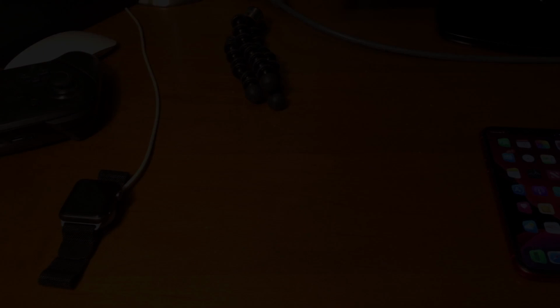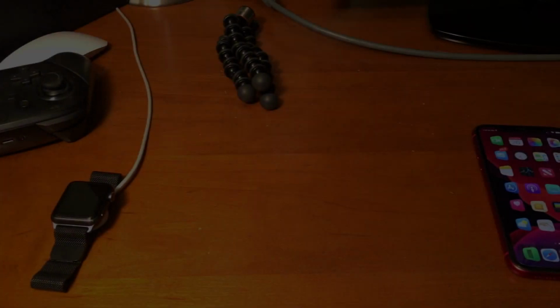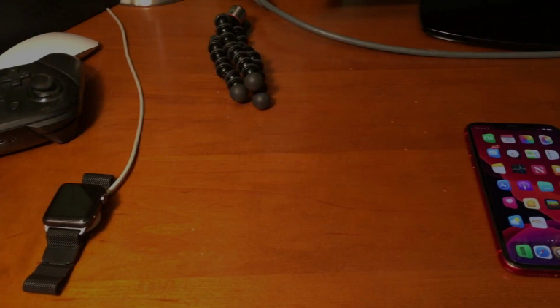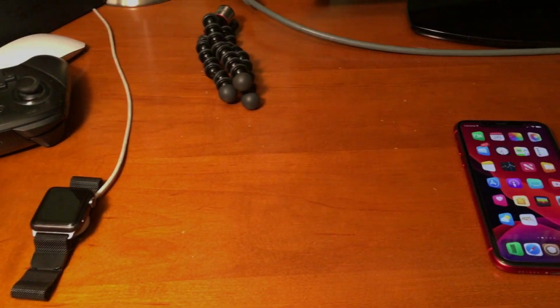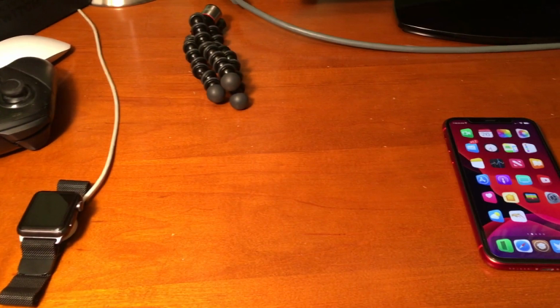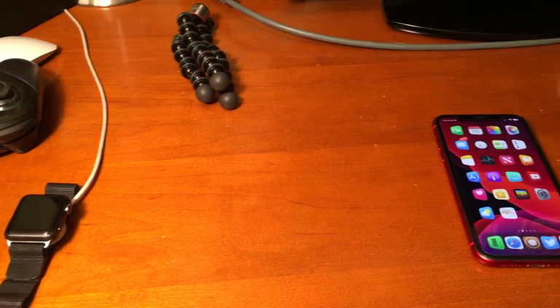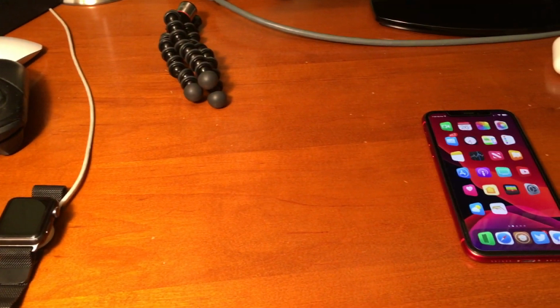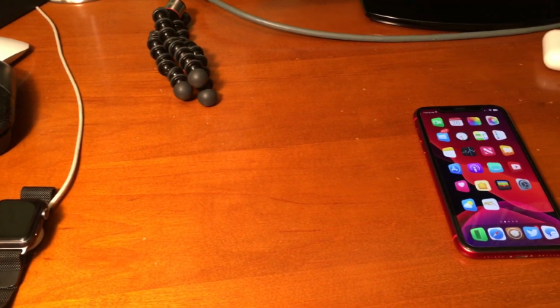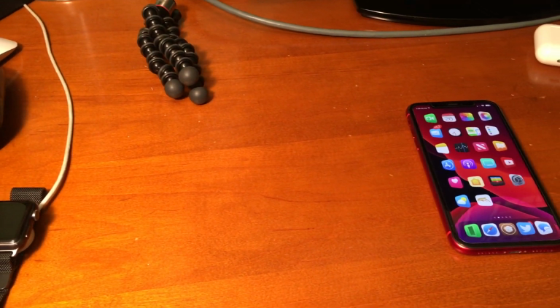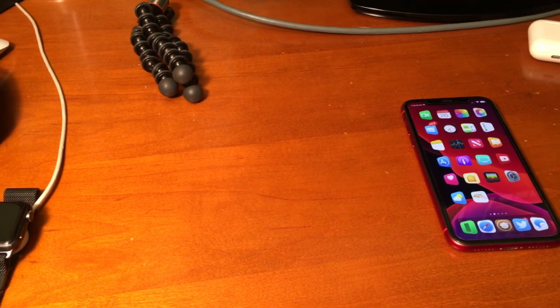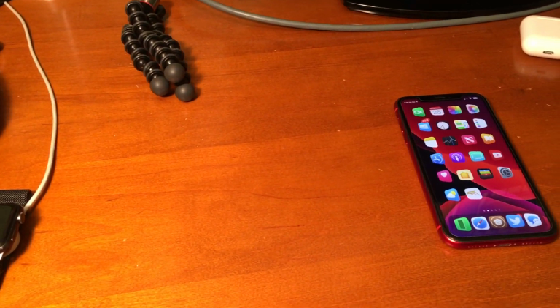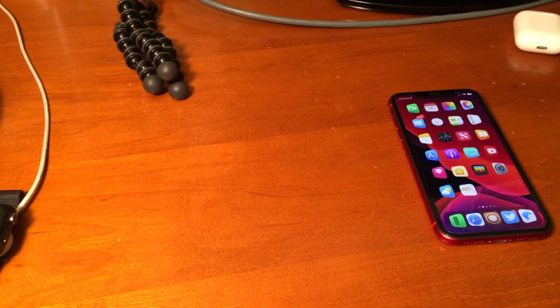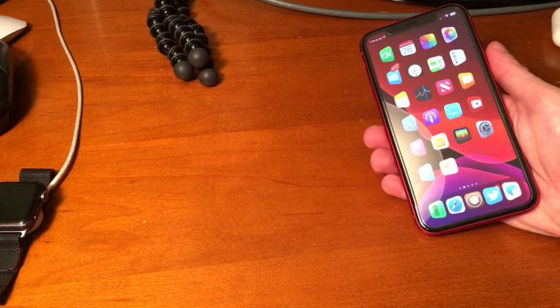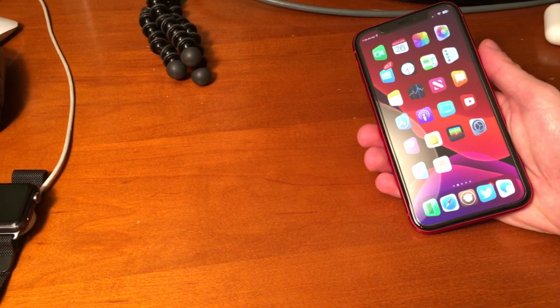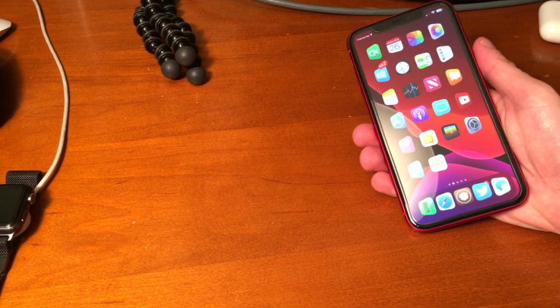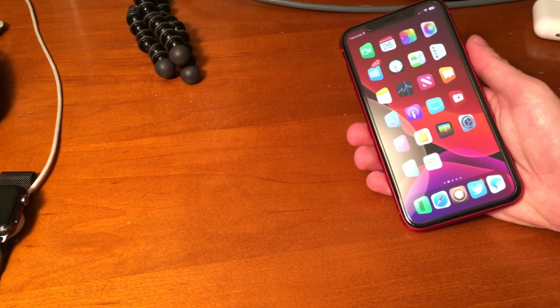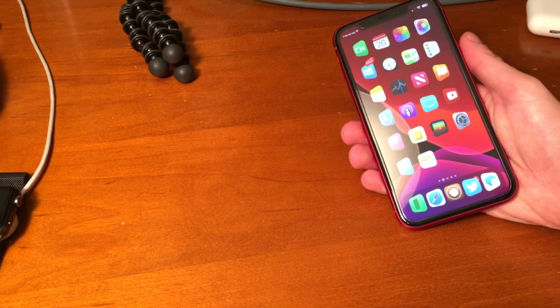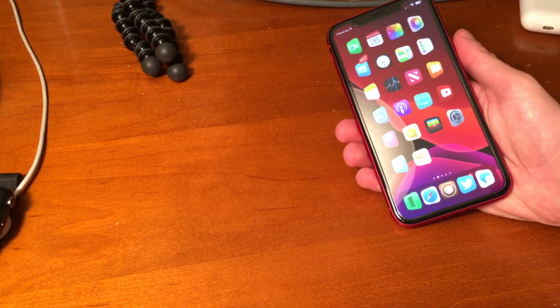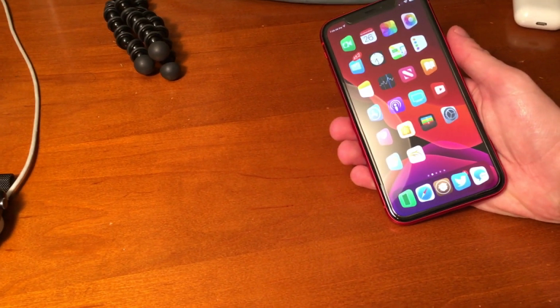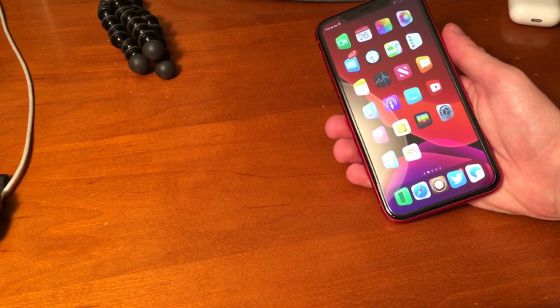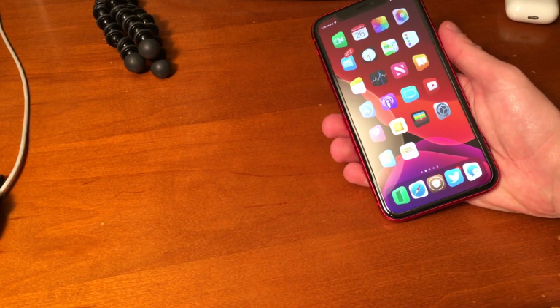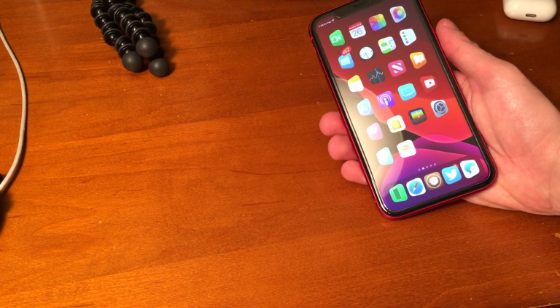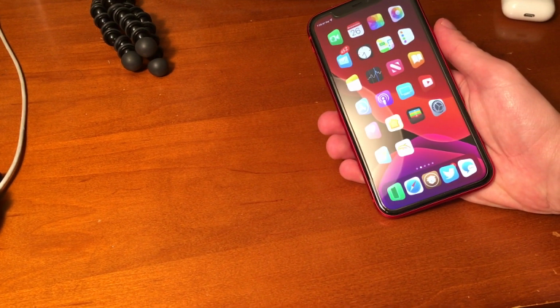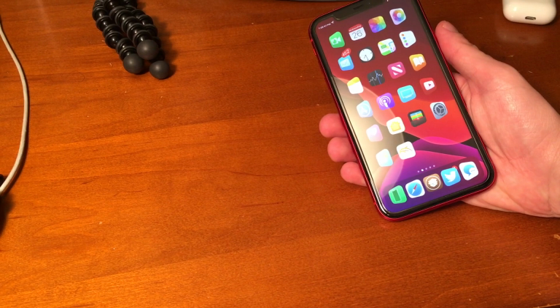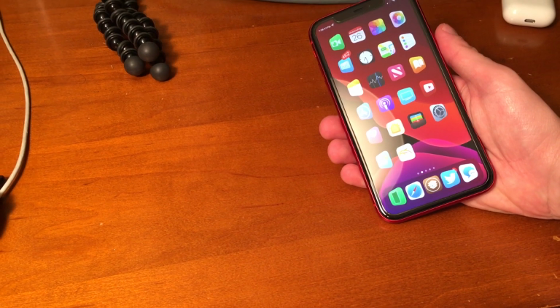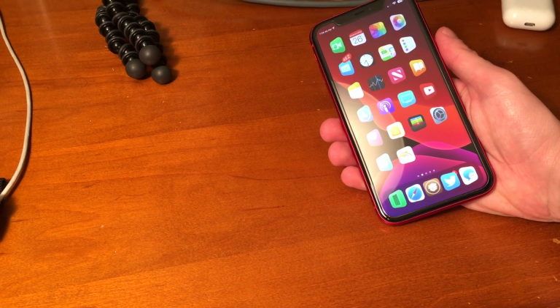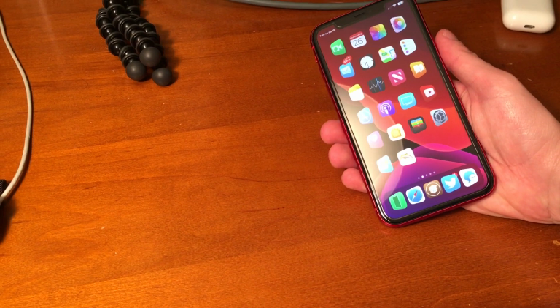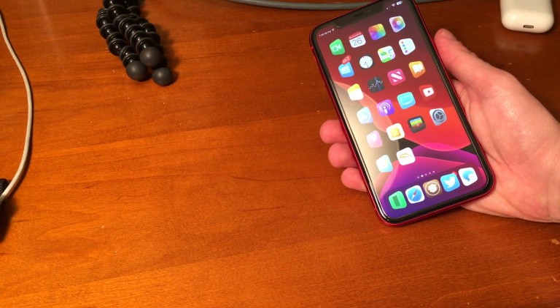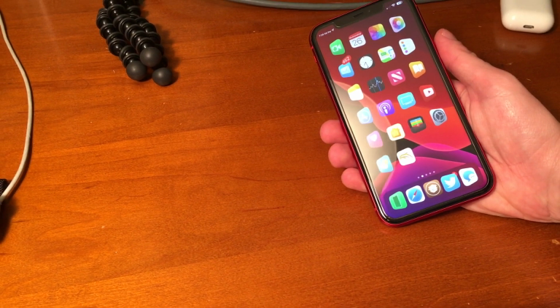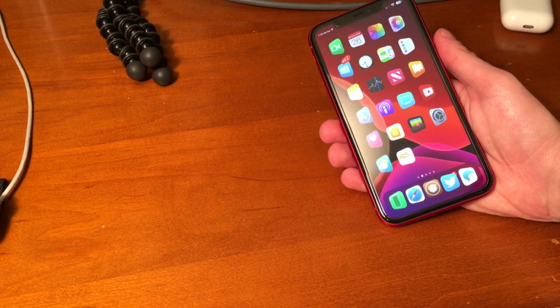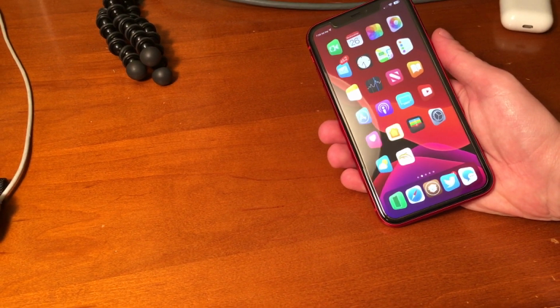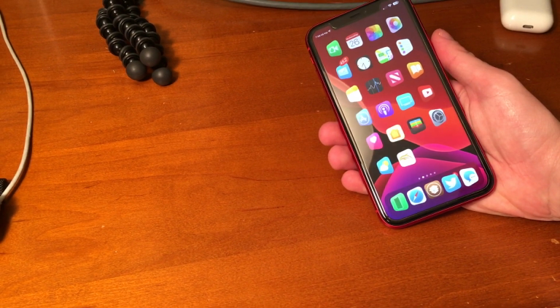What's up guys? Today I'm going to show you how to update and re-sign Uncover without a computer, and I'm going to be using Reprovision to do that.